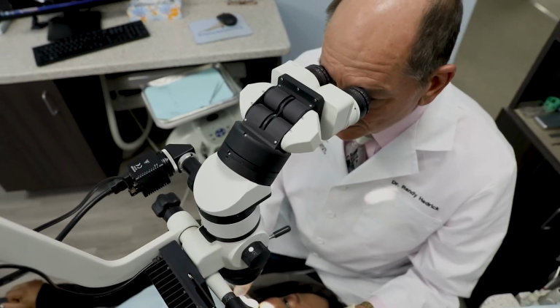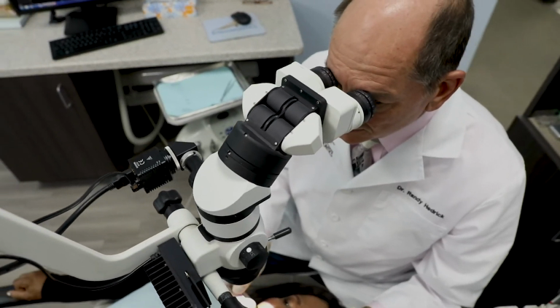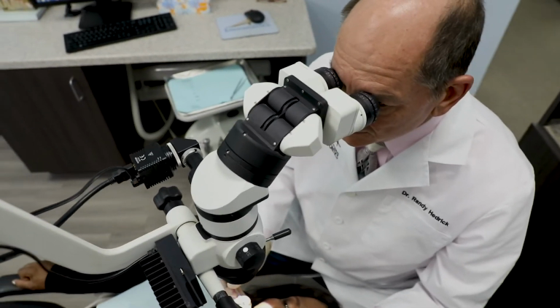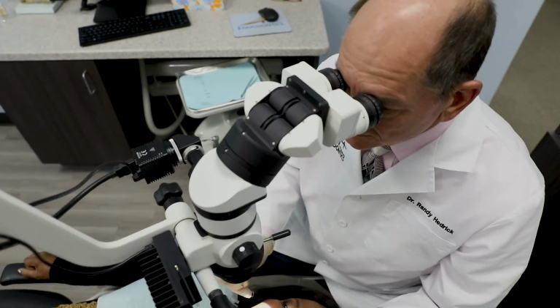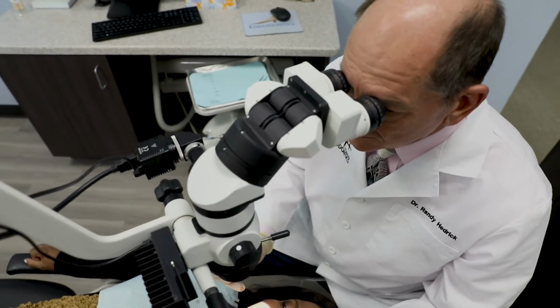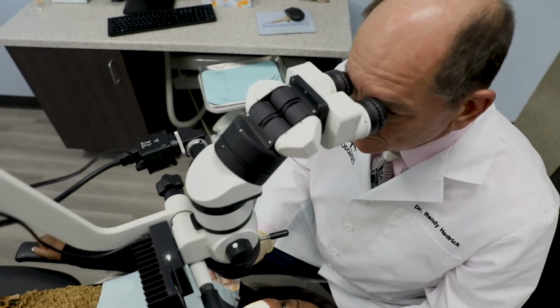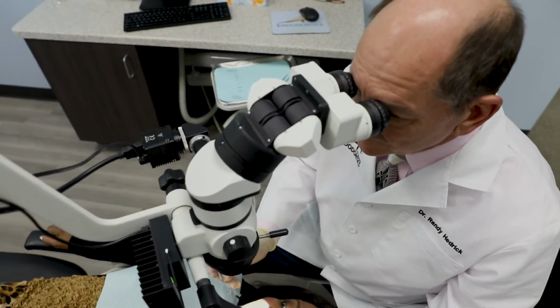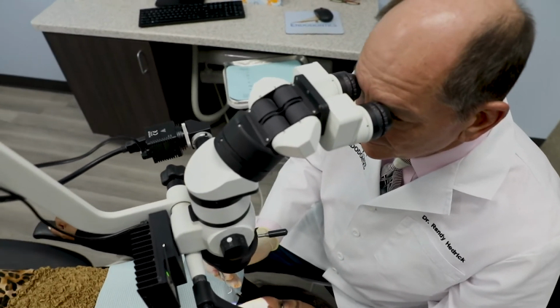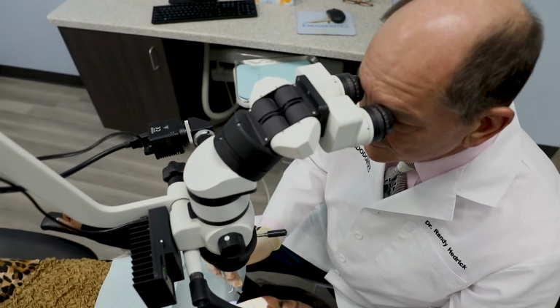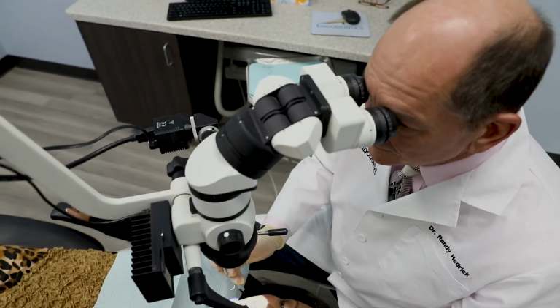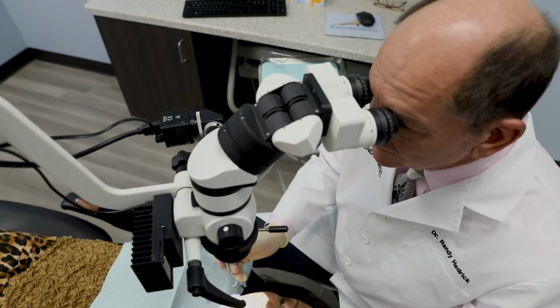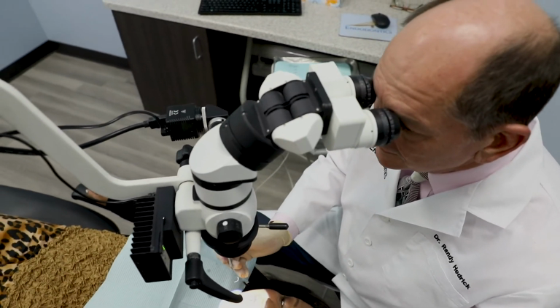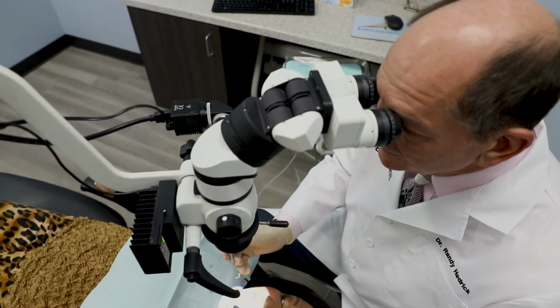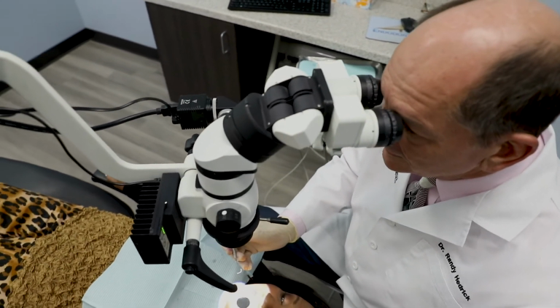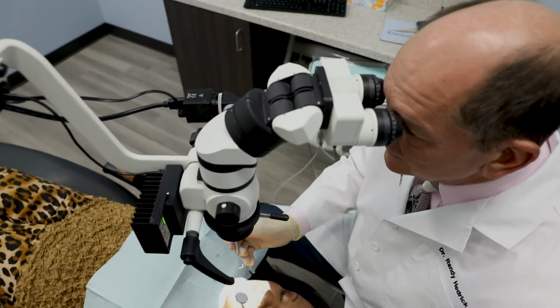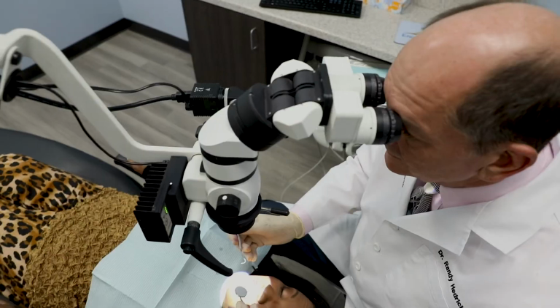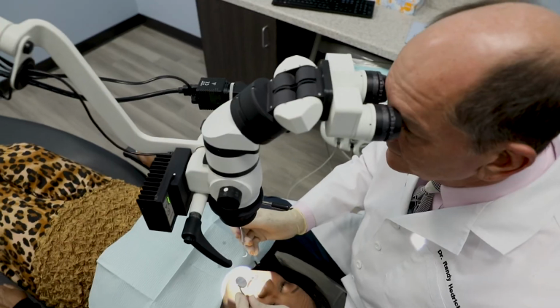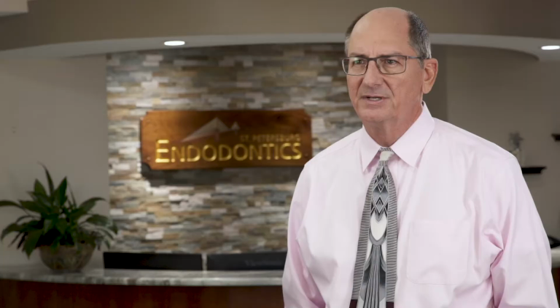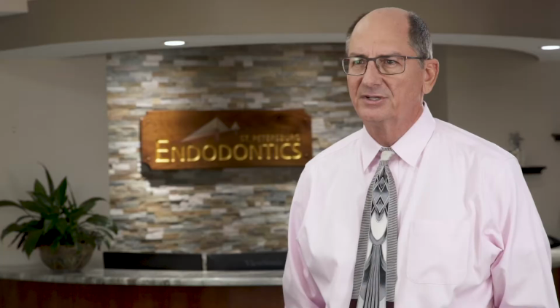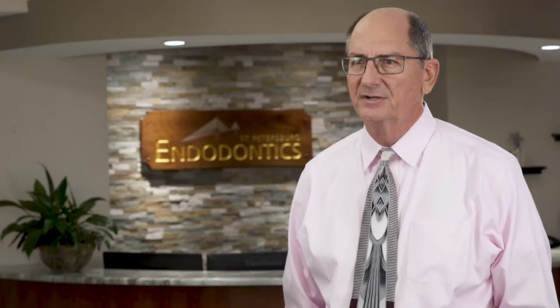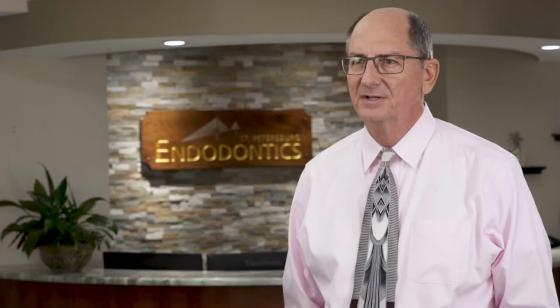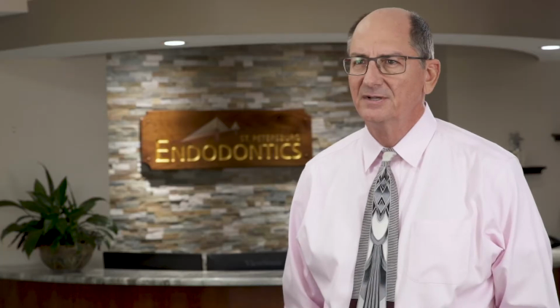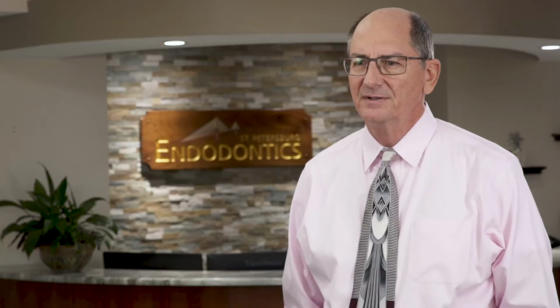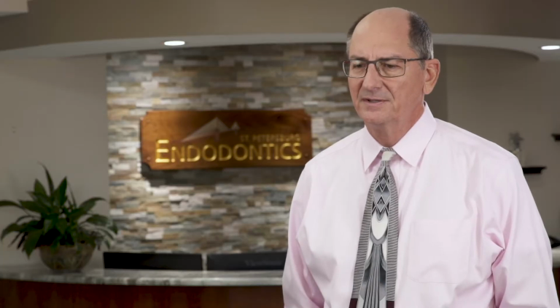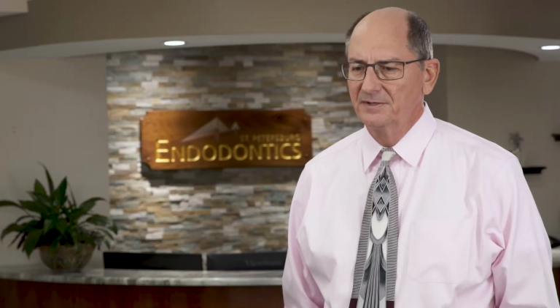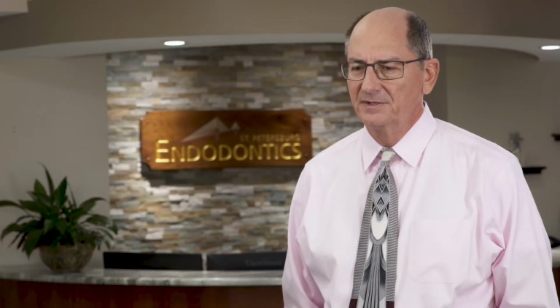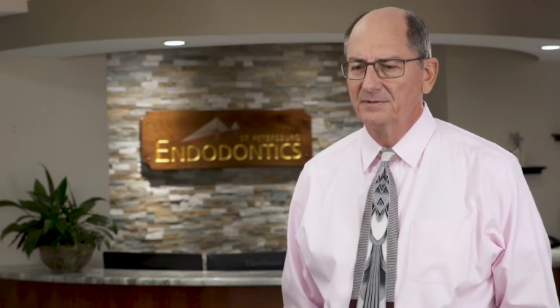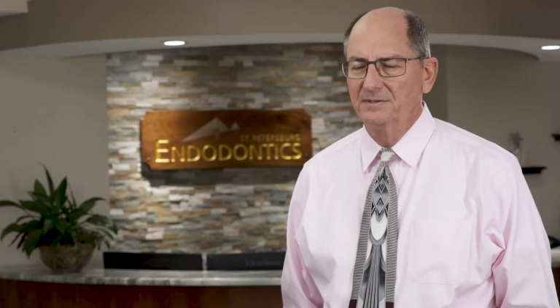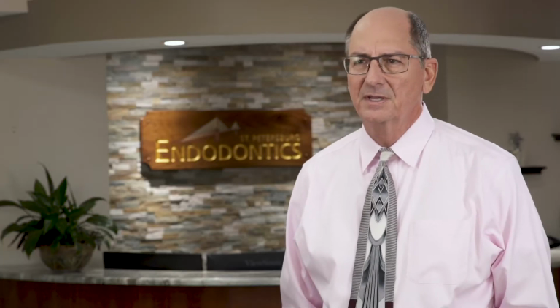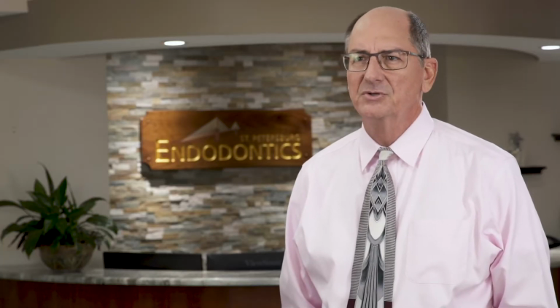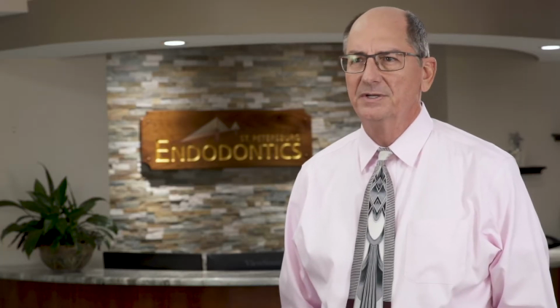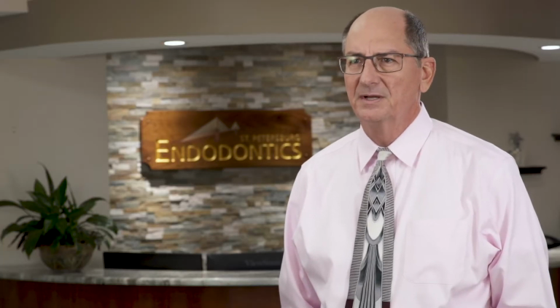What makes a root canal successful is getting the bacterial contamination out, and then the case will heal up.